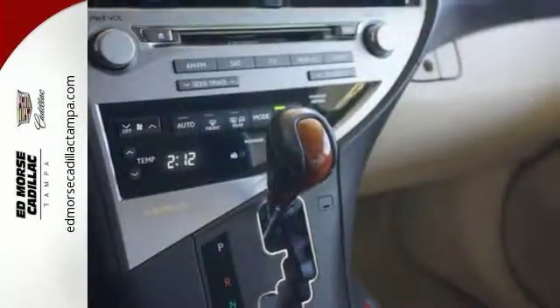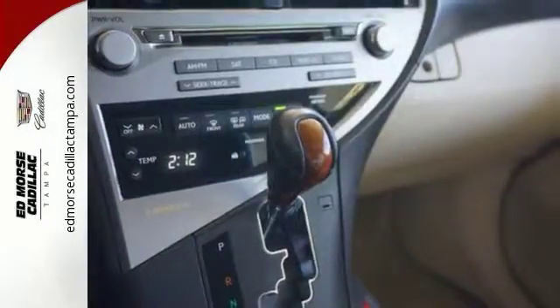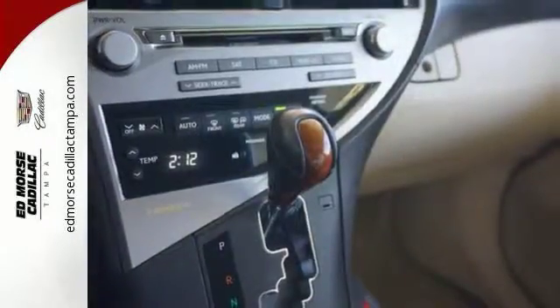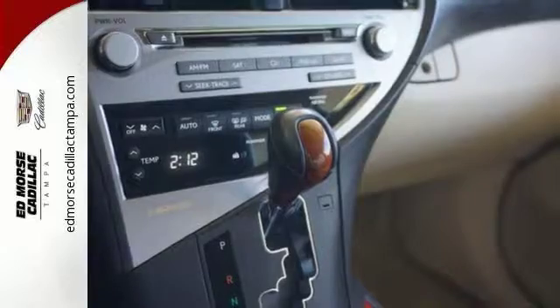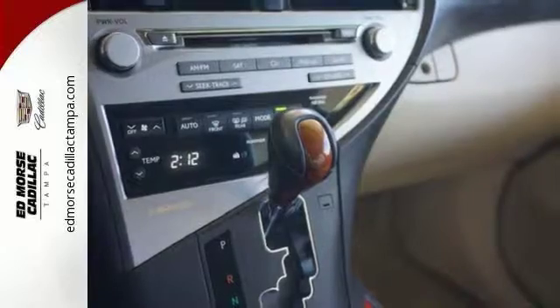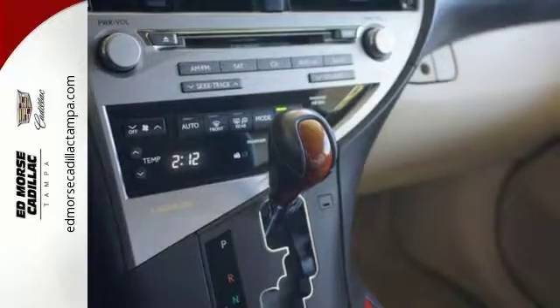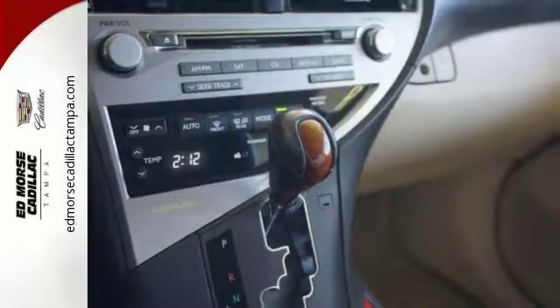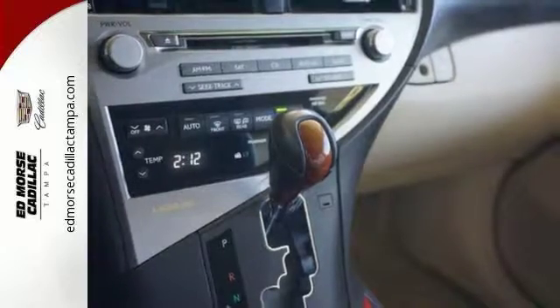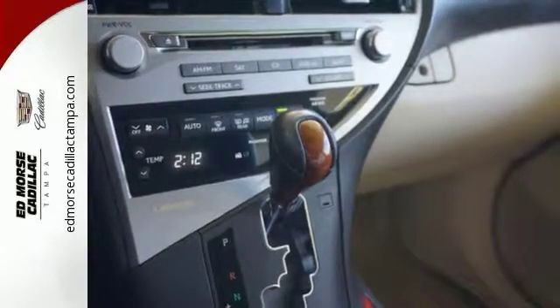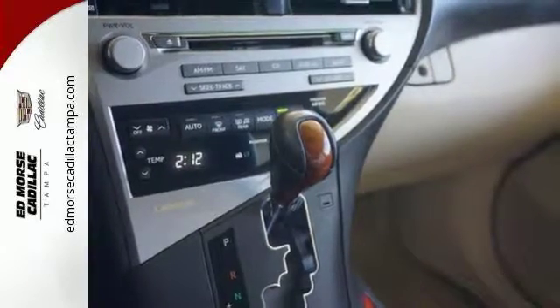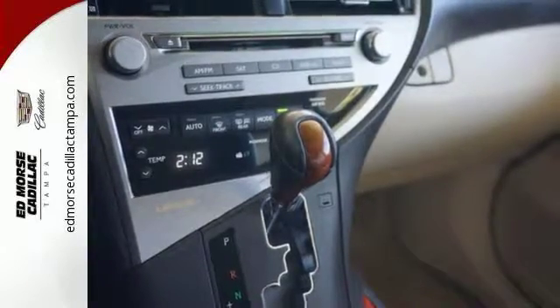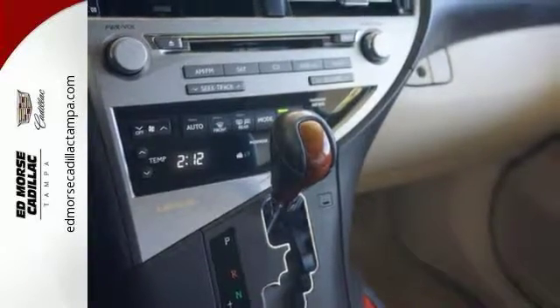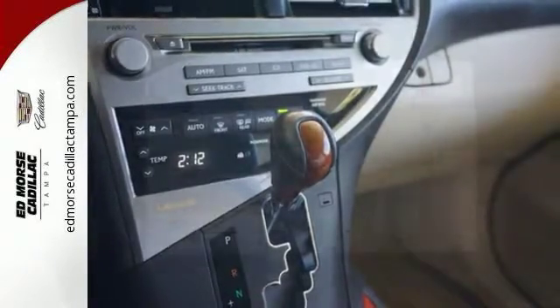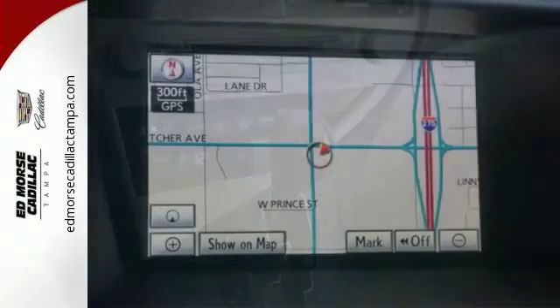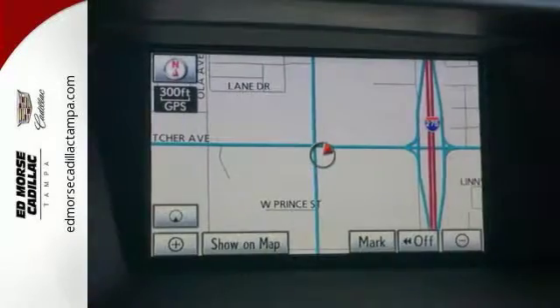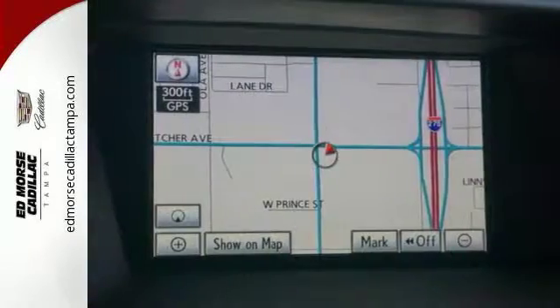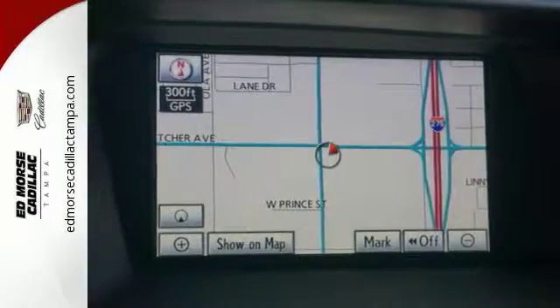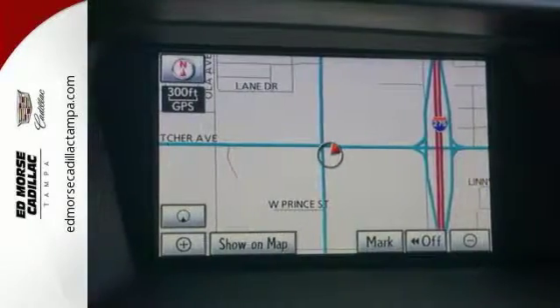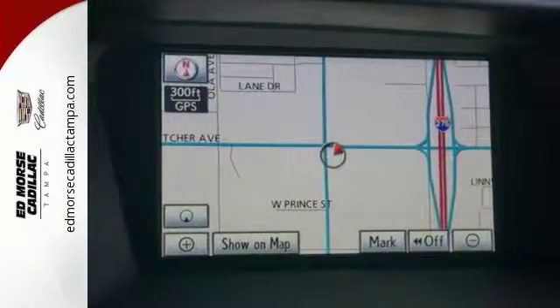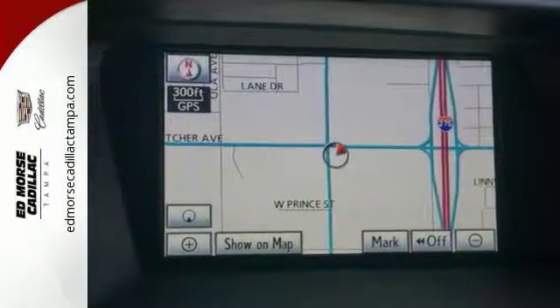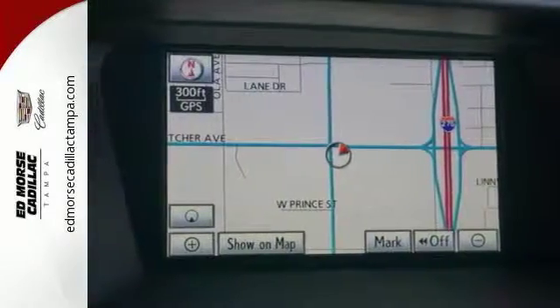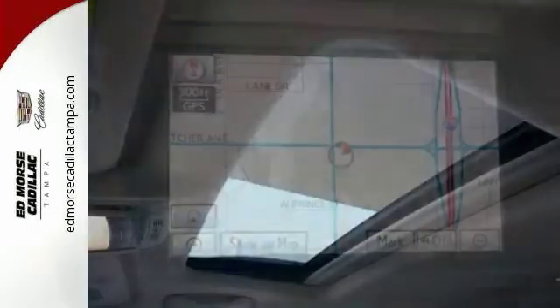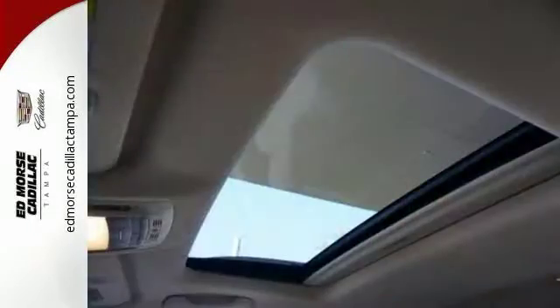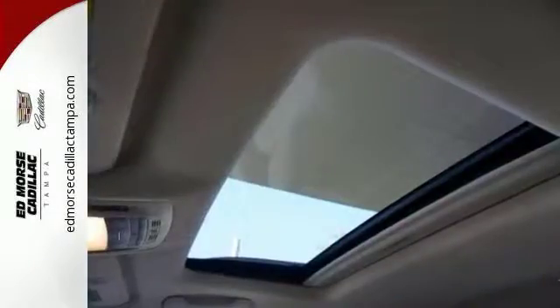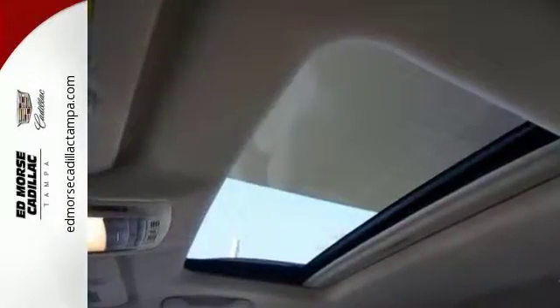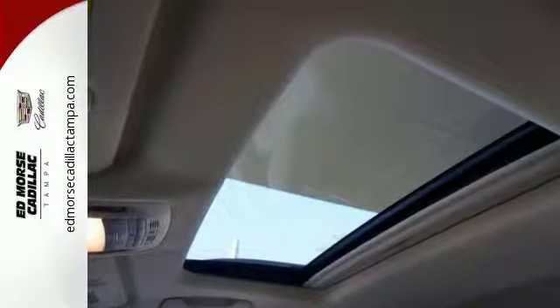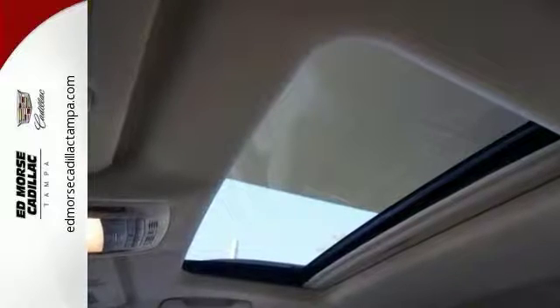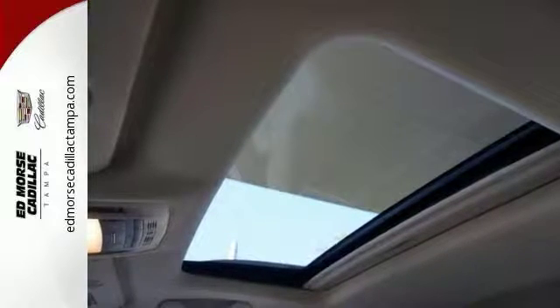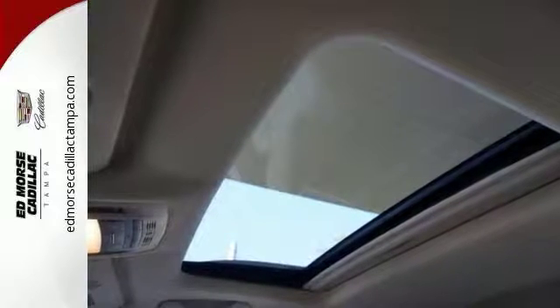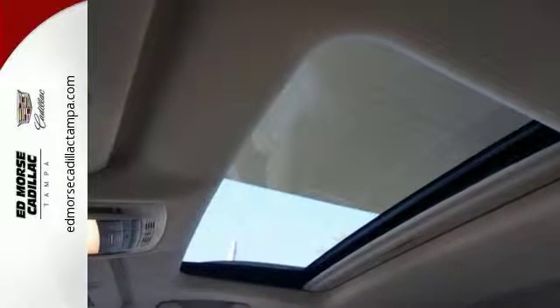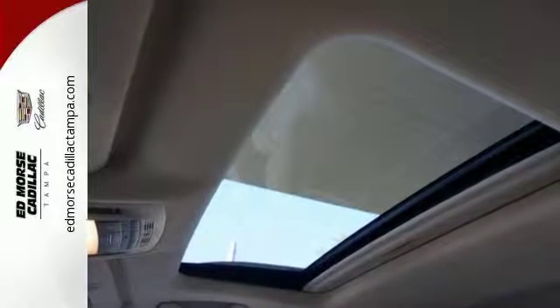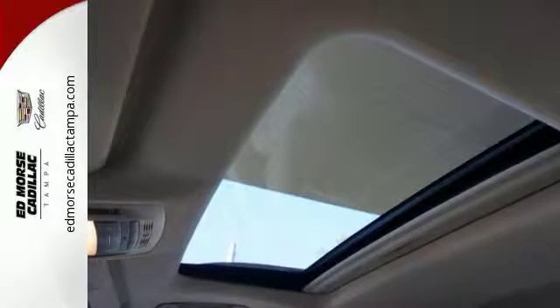Determine your degree of comfort with dual-zone climate control. The navigation system and sunroof make this RX350 a solid choice. Come in today for a closer look.